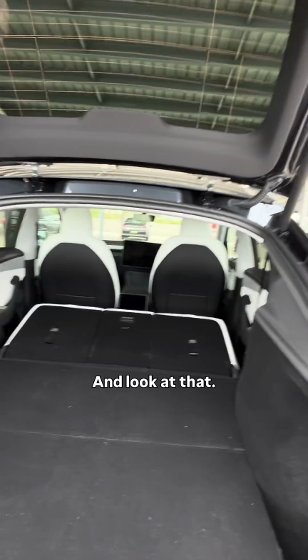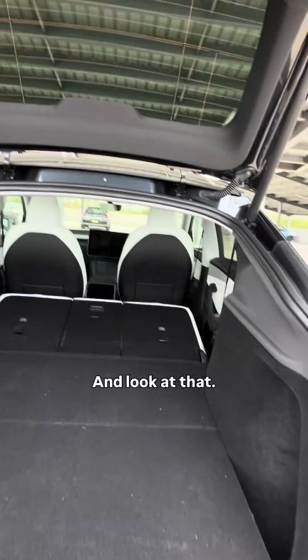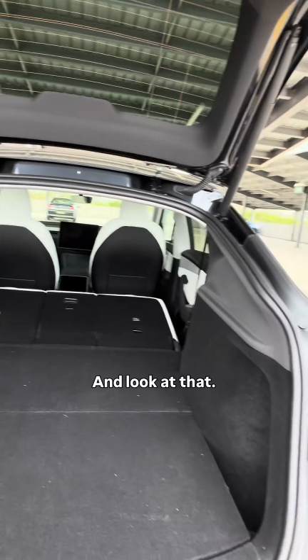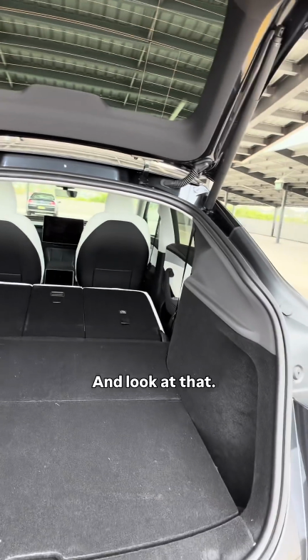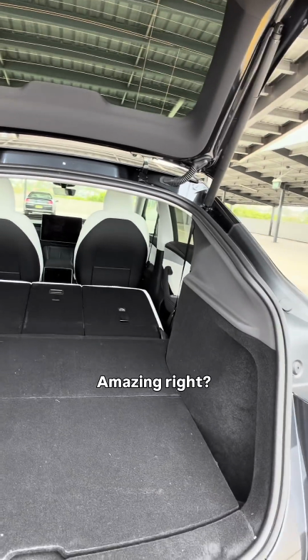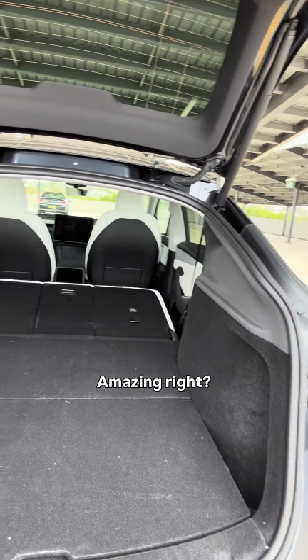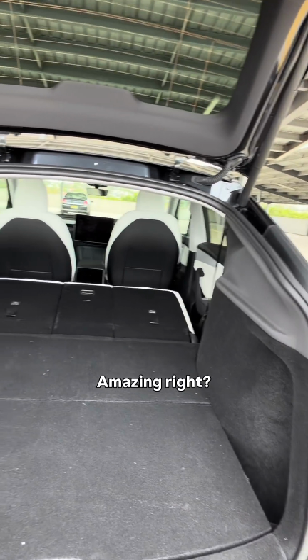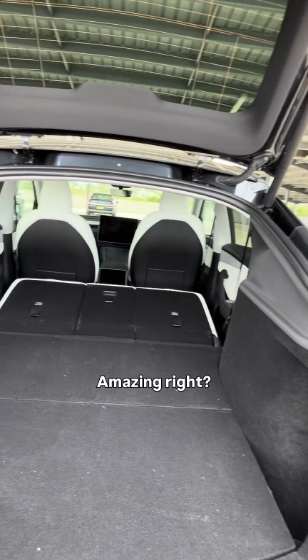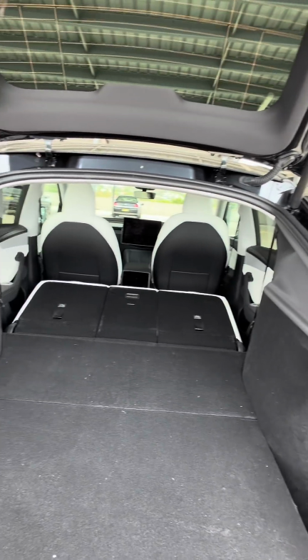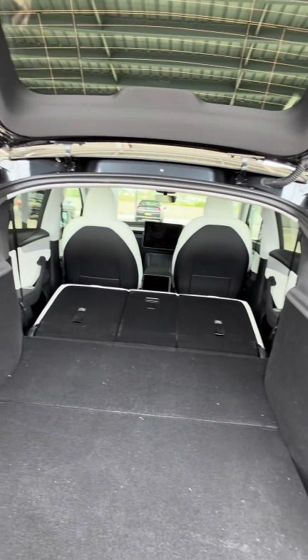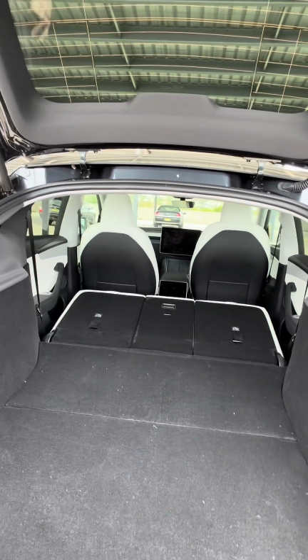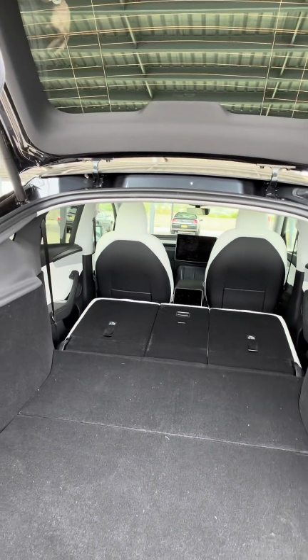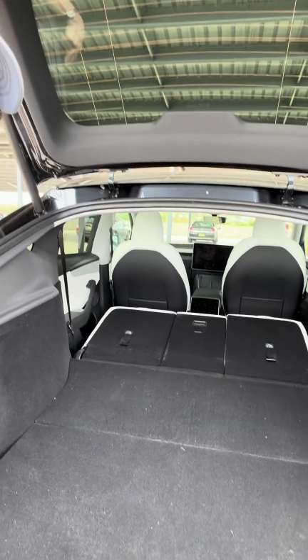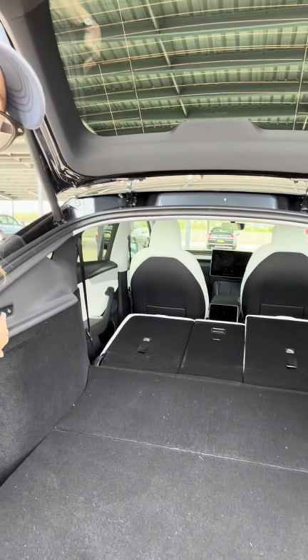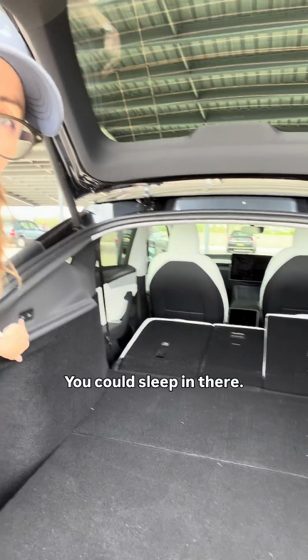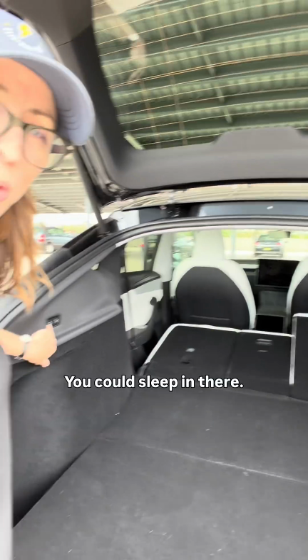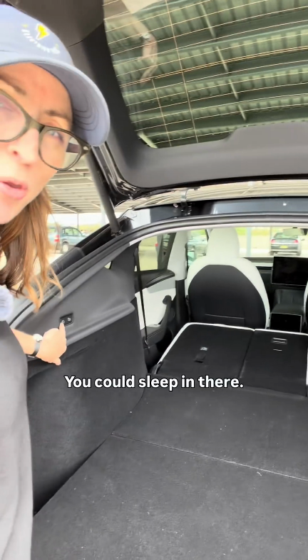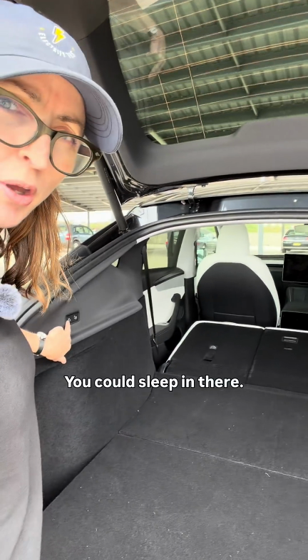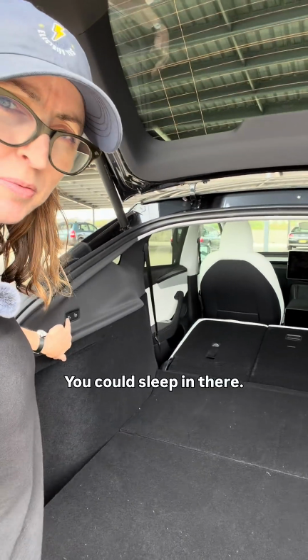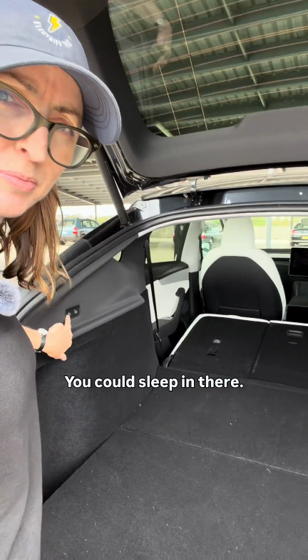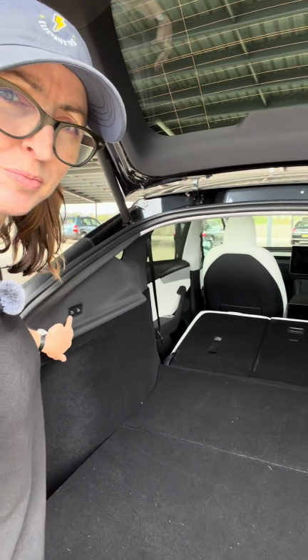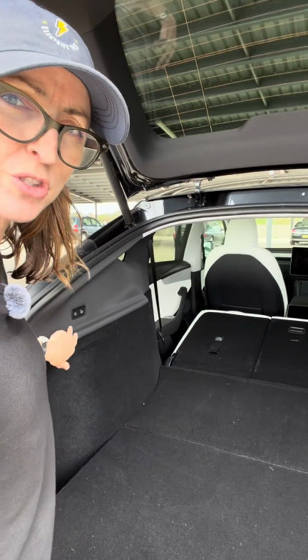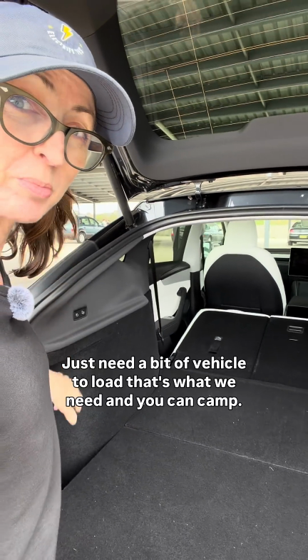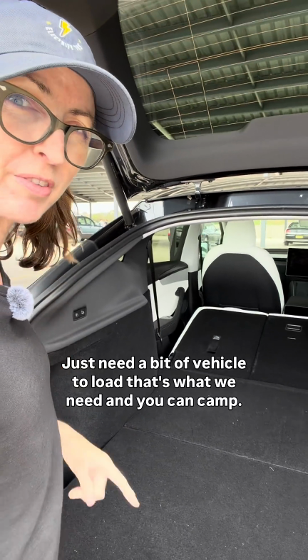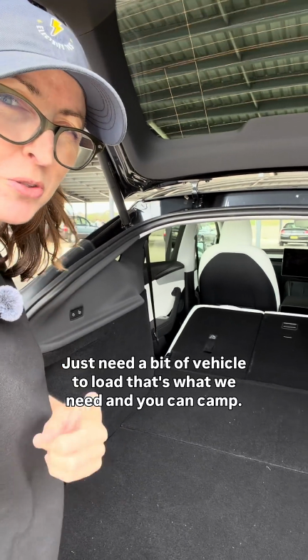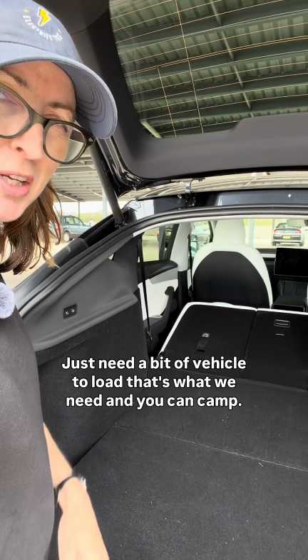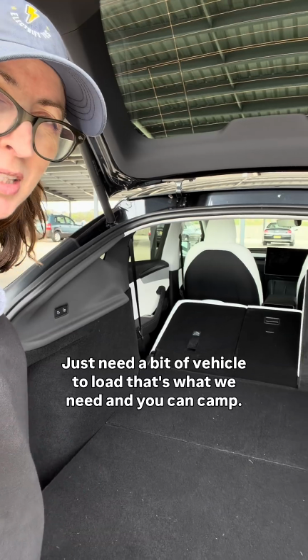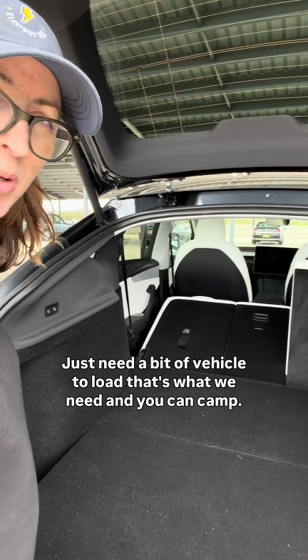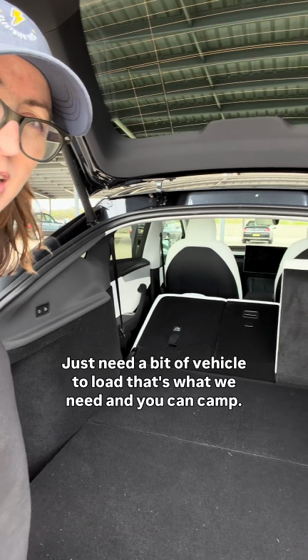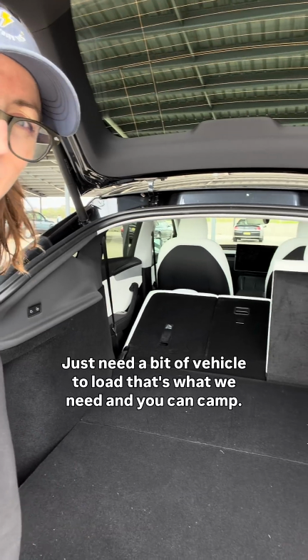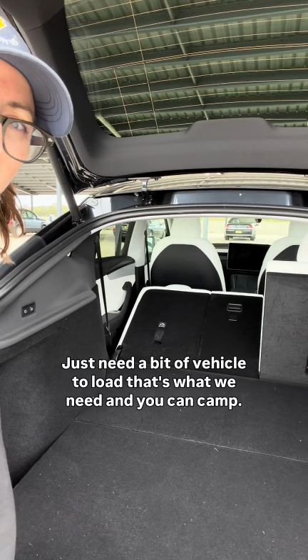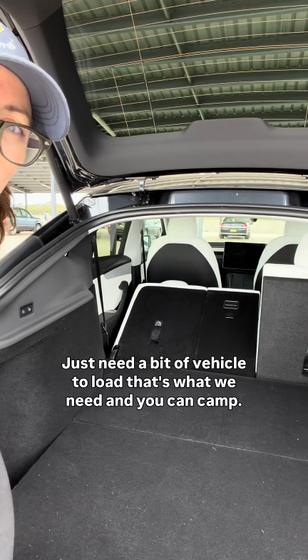And look at that — amazing, right? You can sleep in there. Just need a bit of vehicle to load, and you can camp.